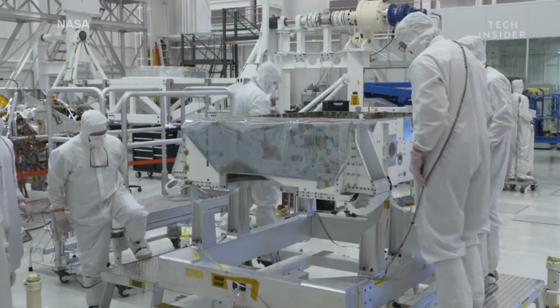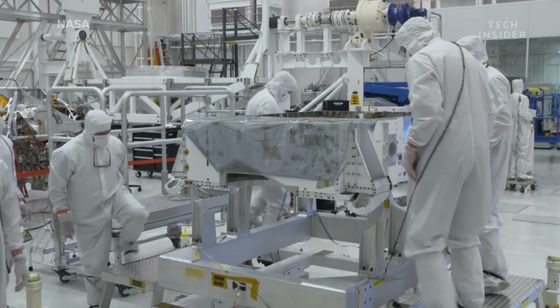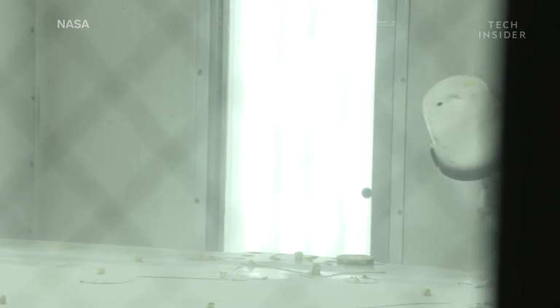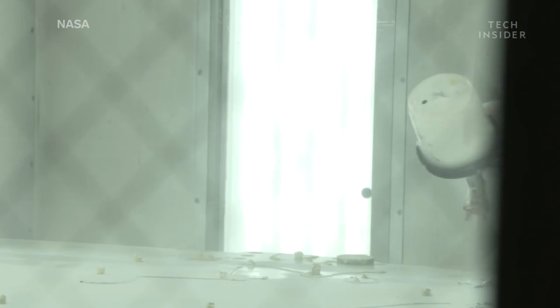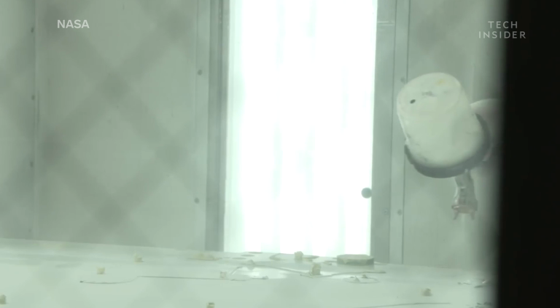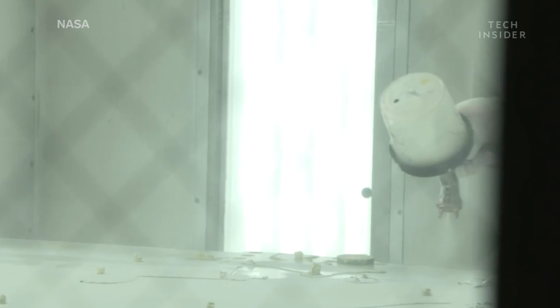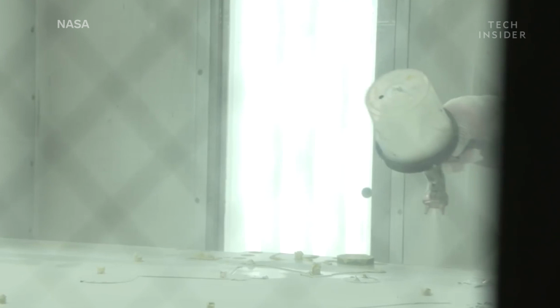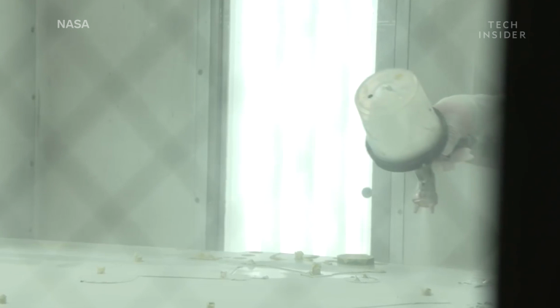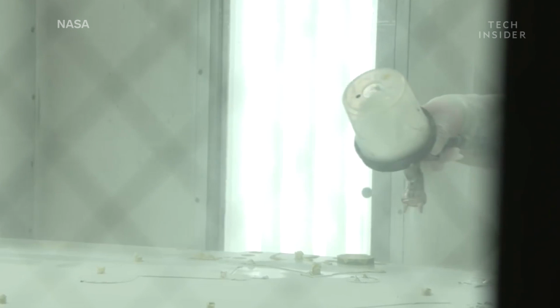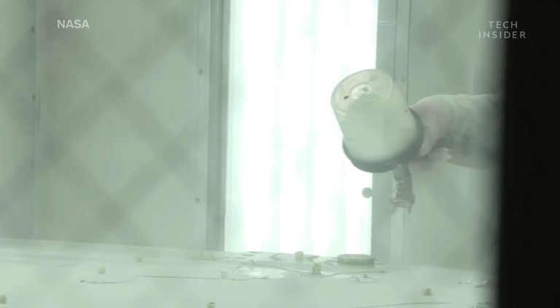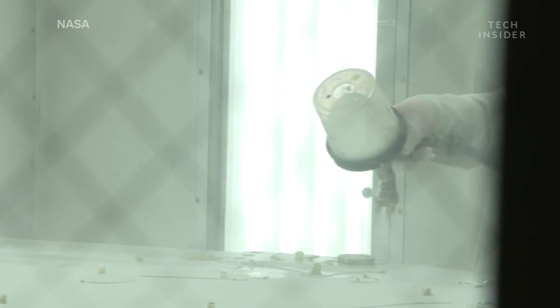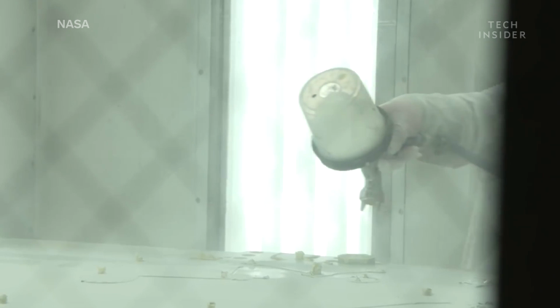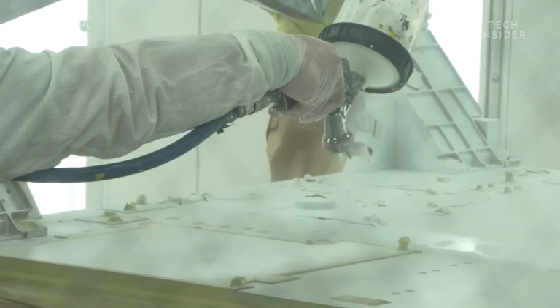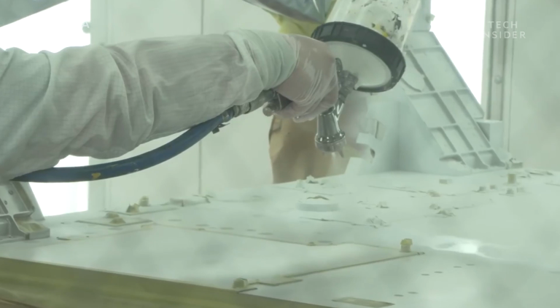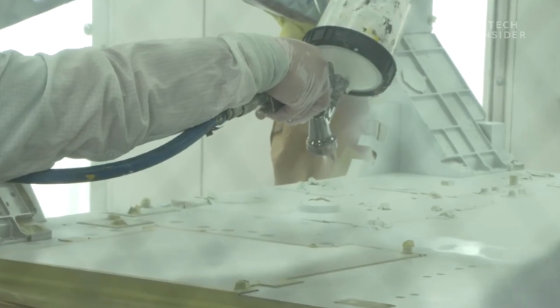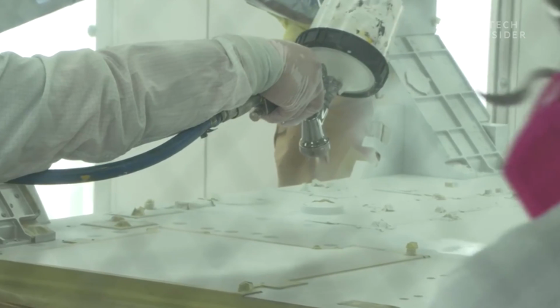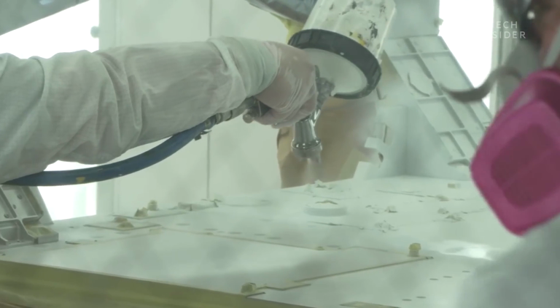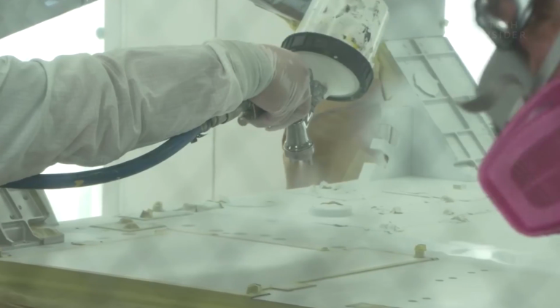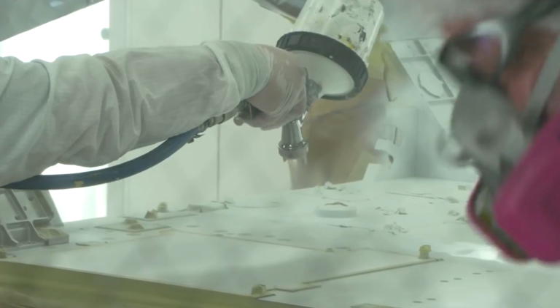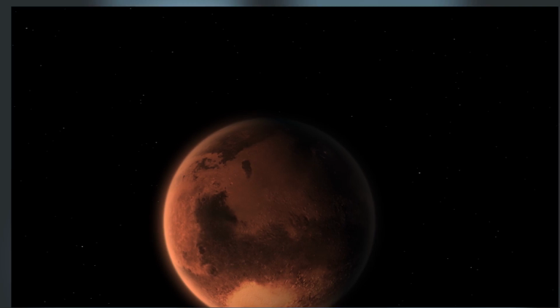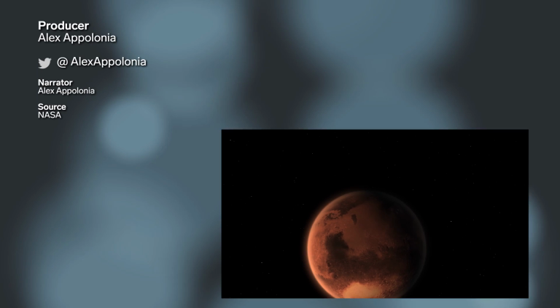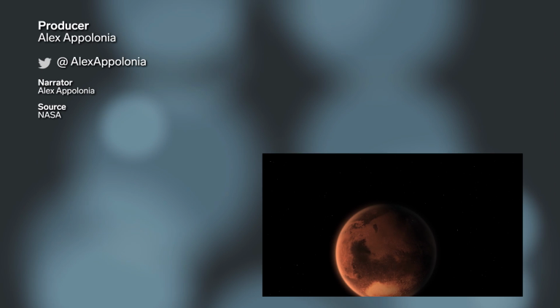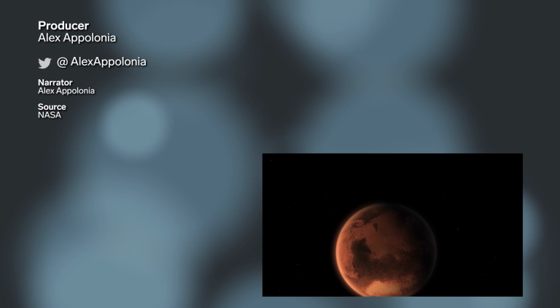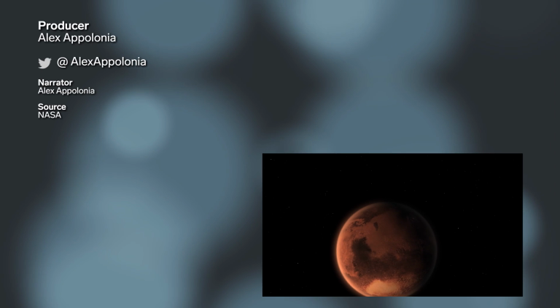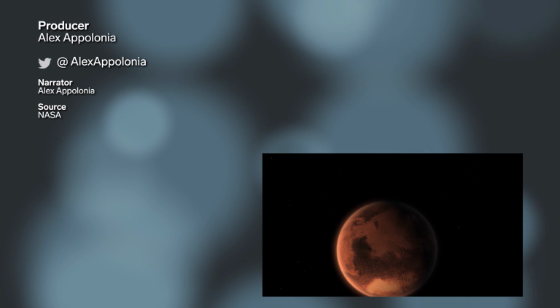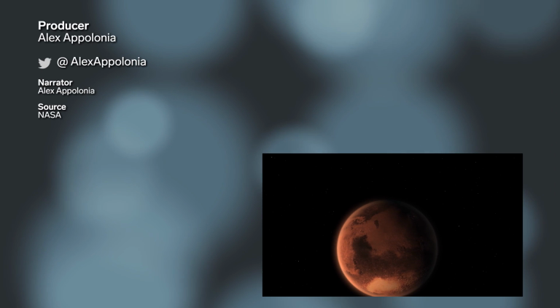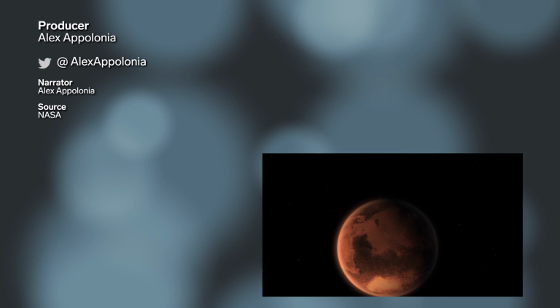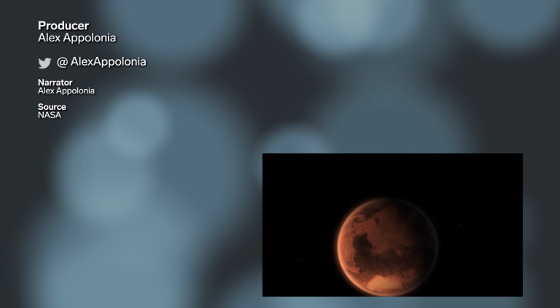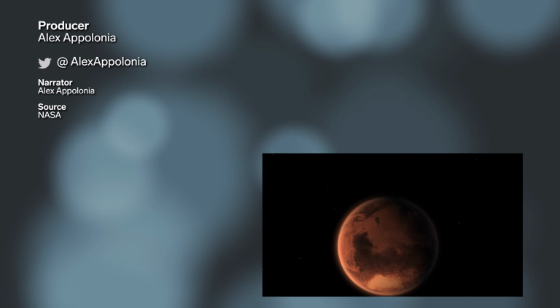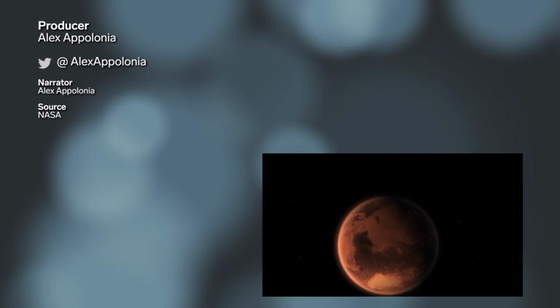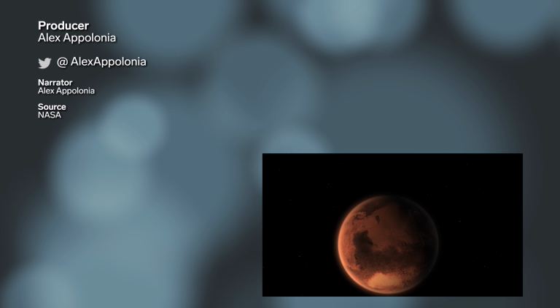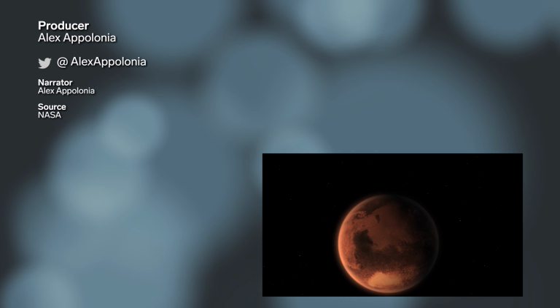Who knew painting could also count as rocket science? See you in 2021, Mars!